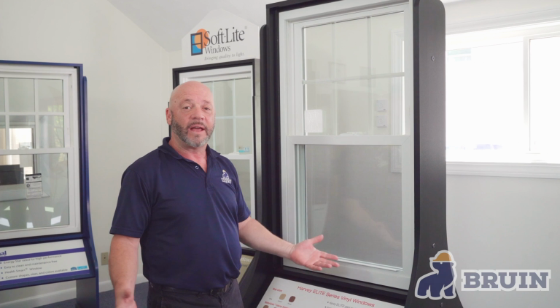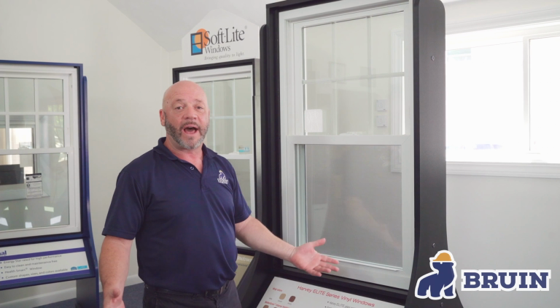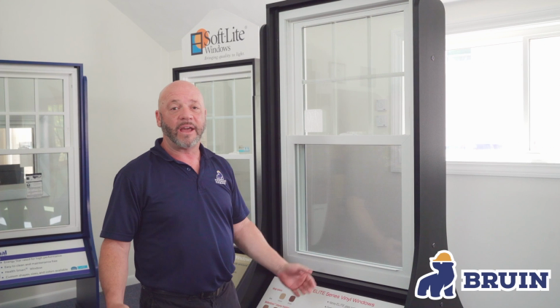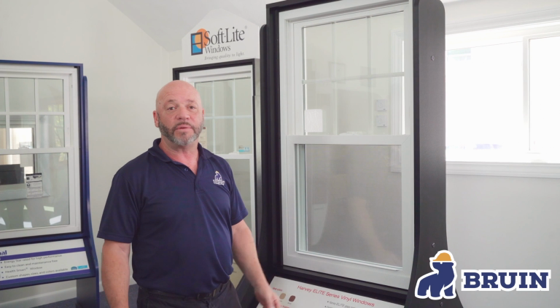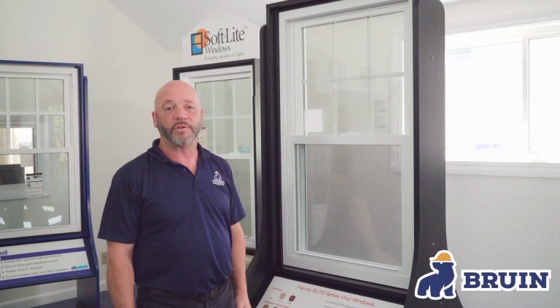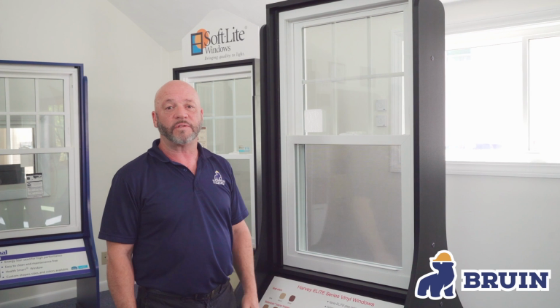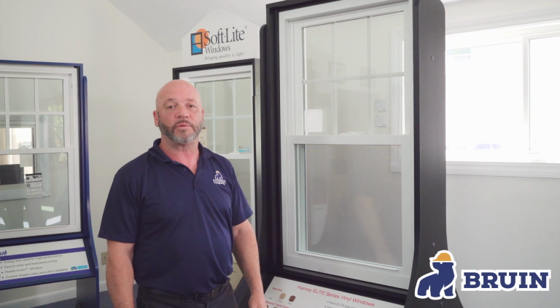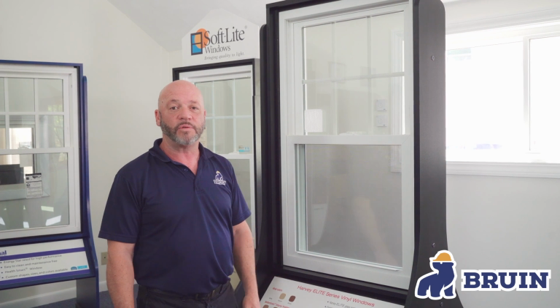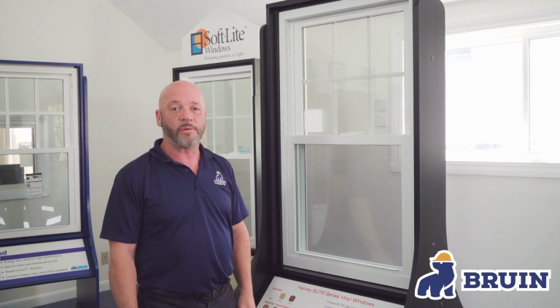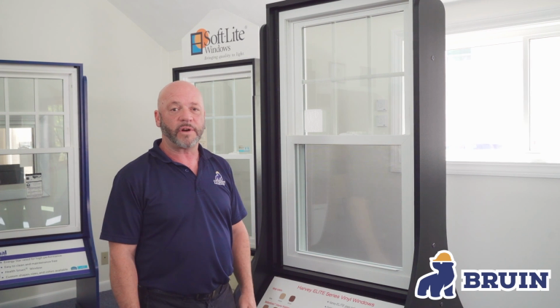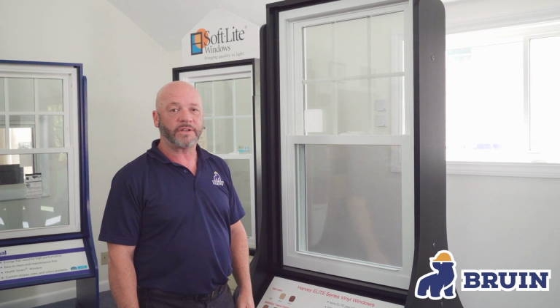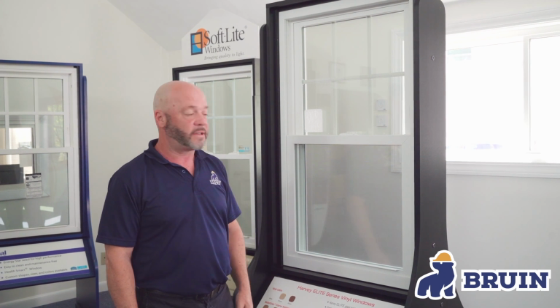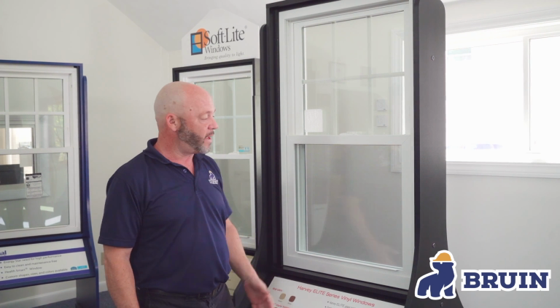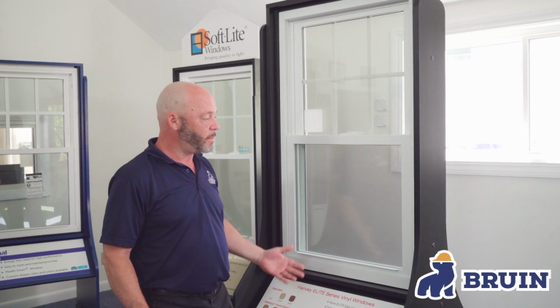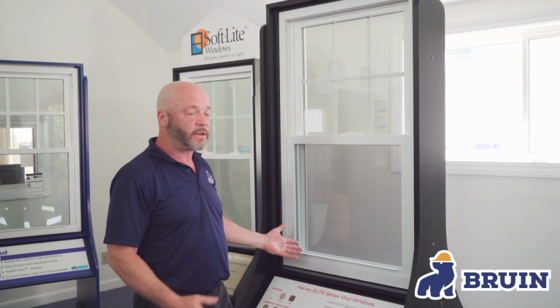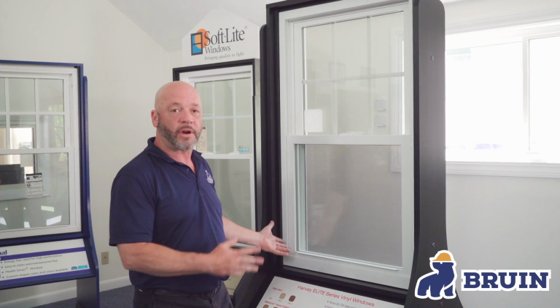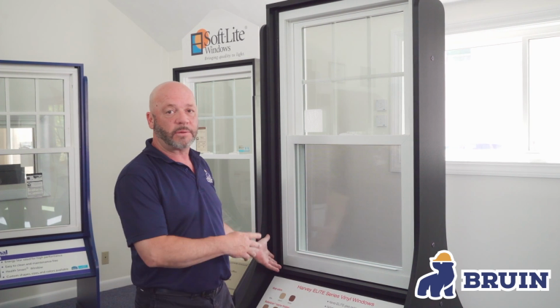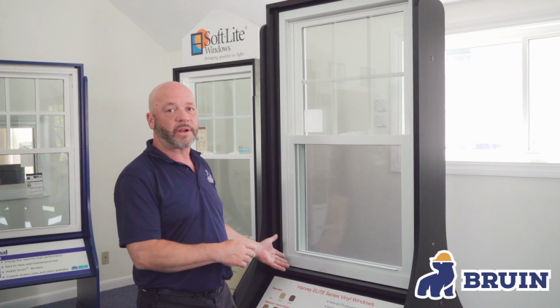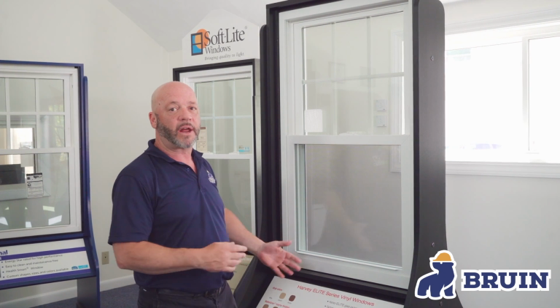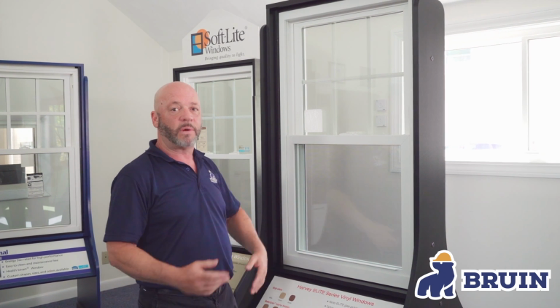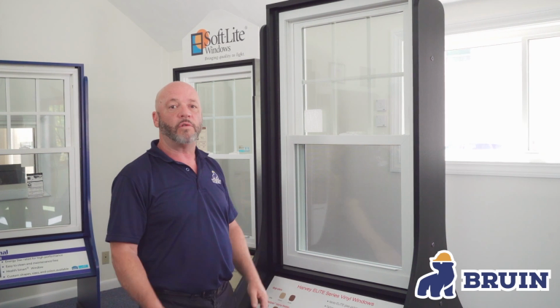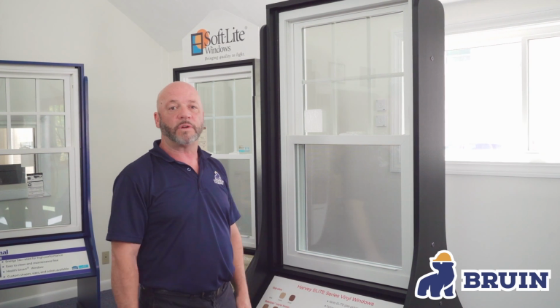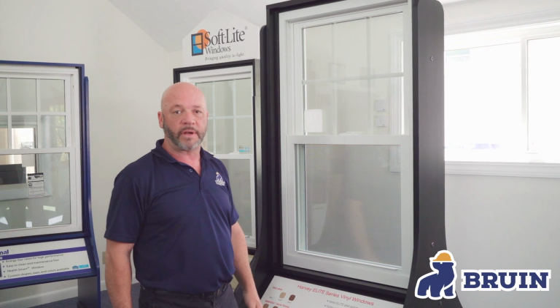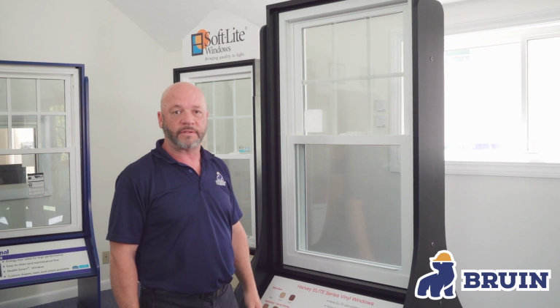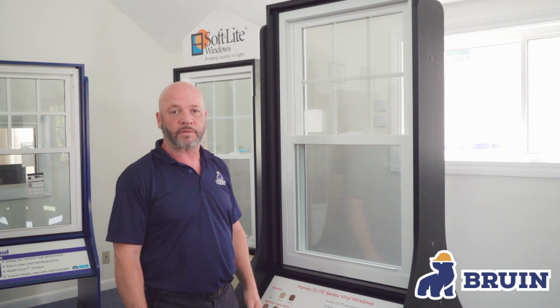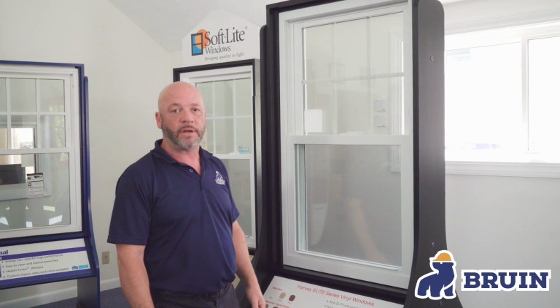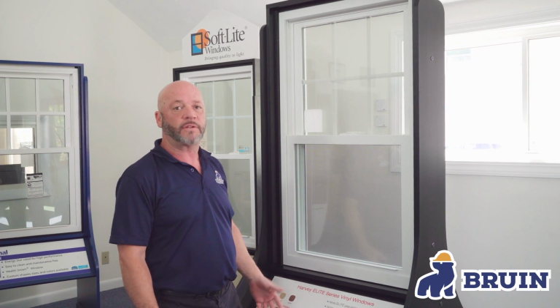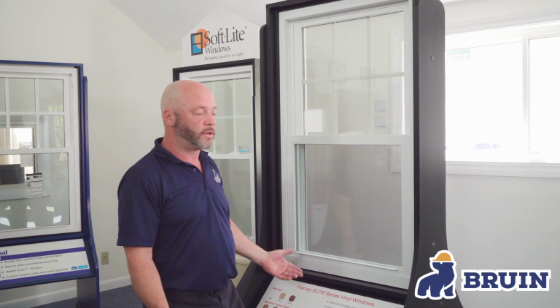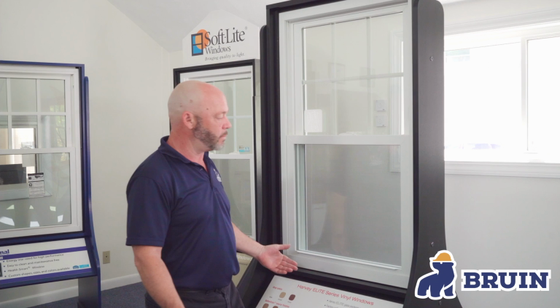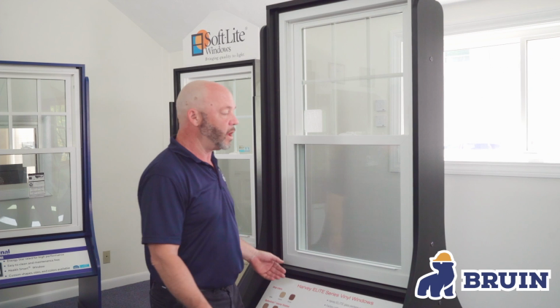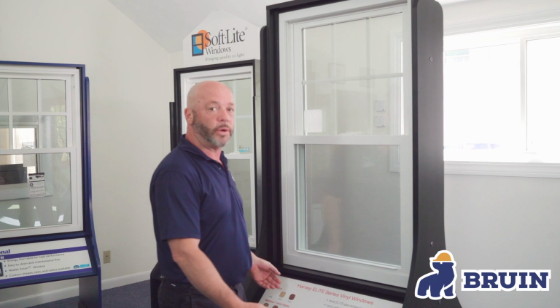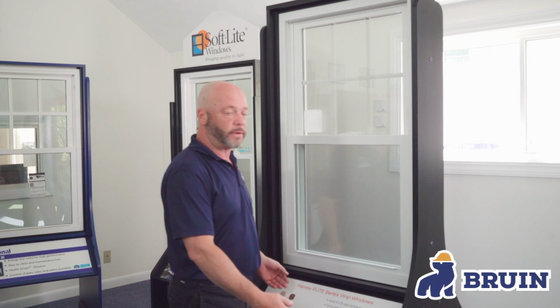Hi, I'm Bill Dorey from Bruin Corporation and today I'm here to talk to you about how to remove and replace the screens on your double hung windows.